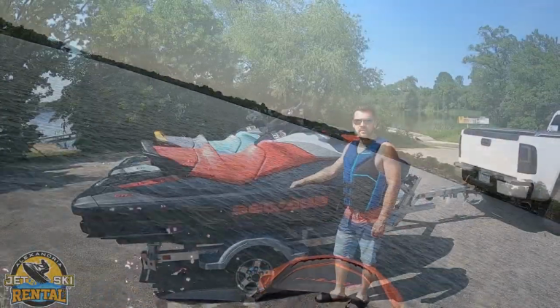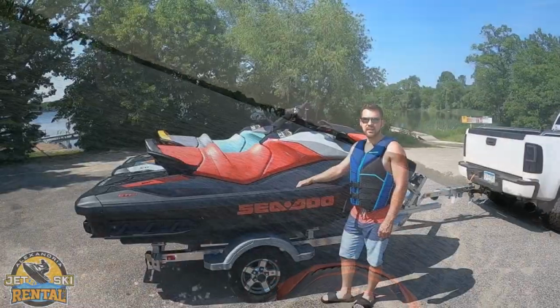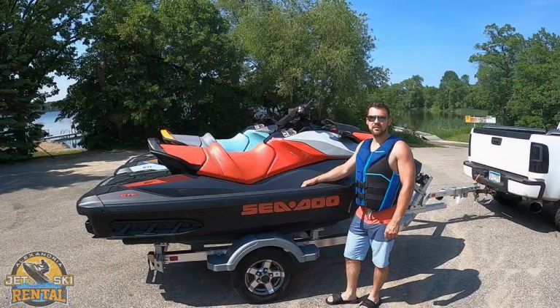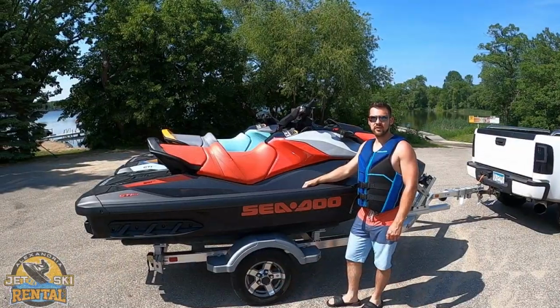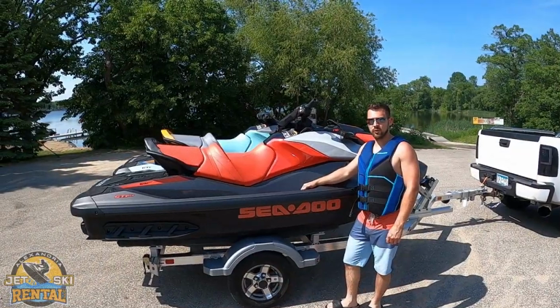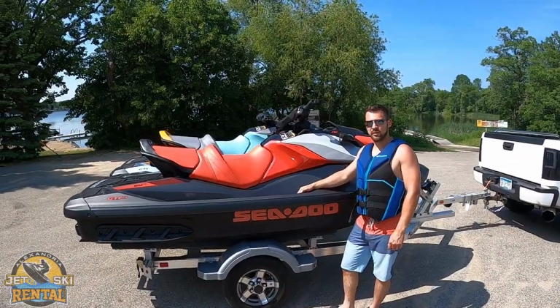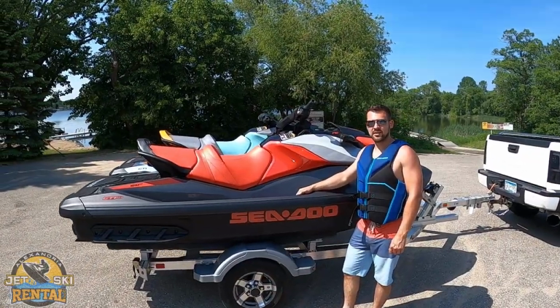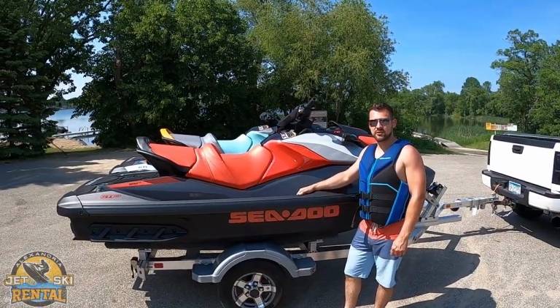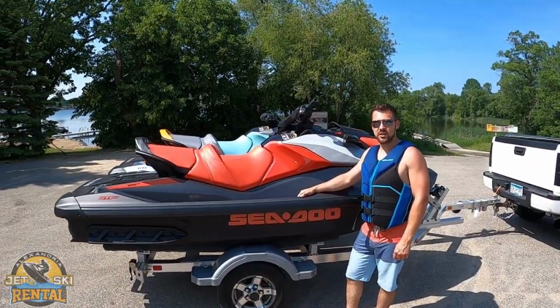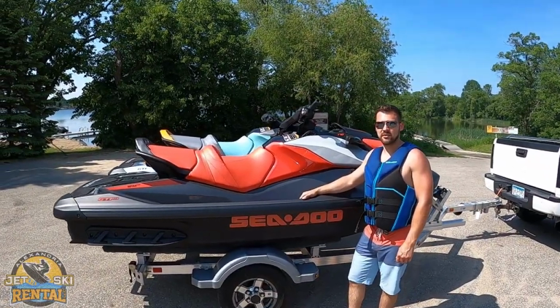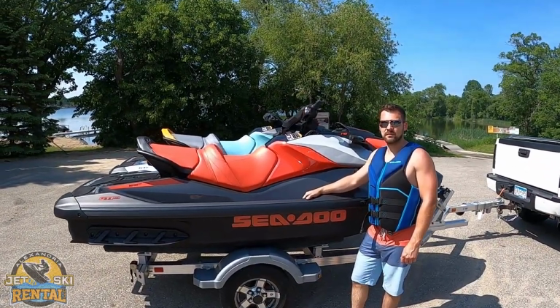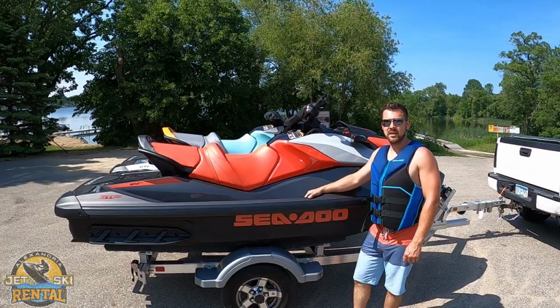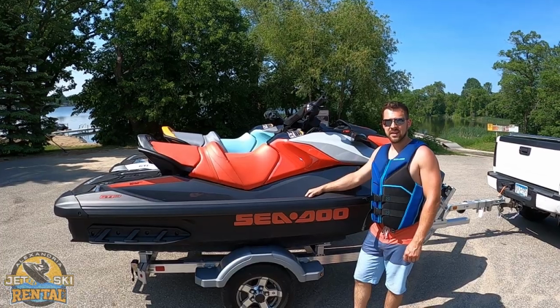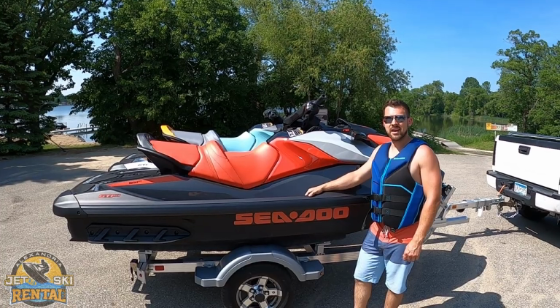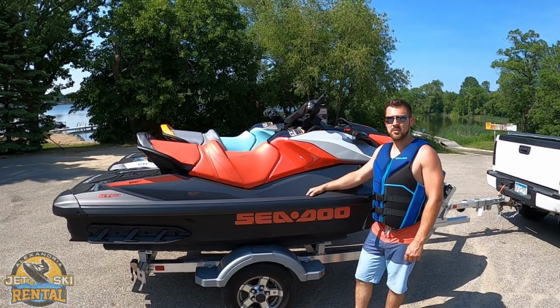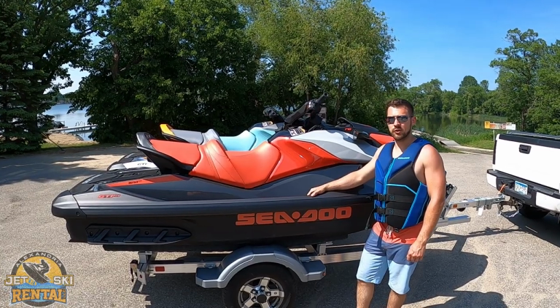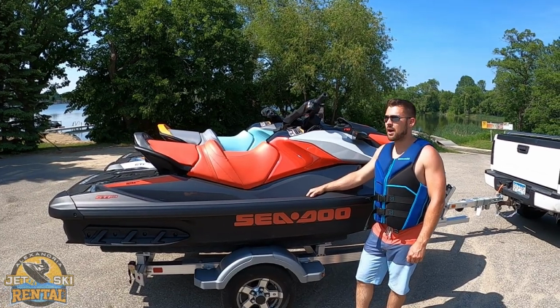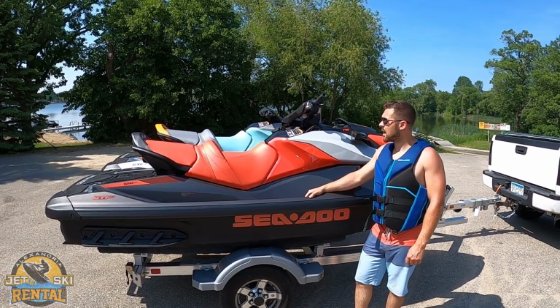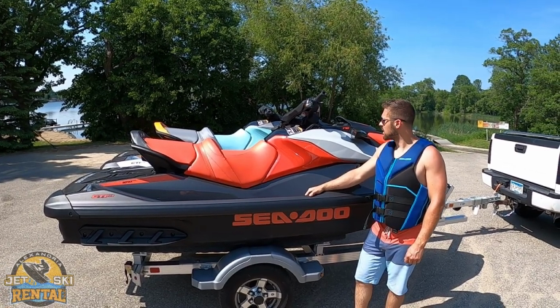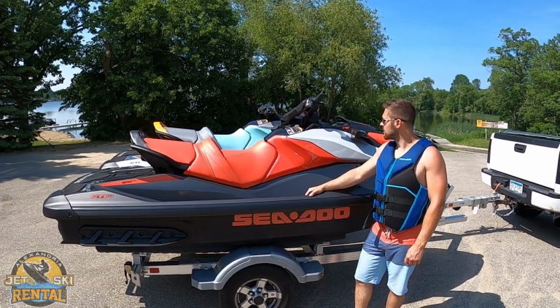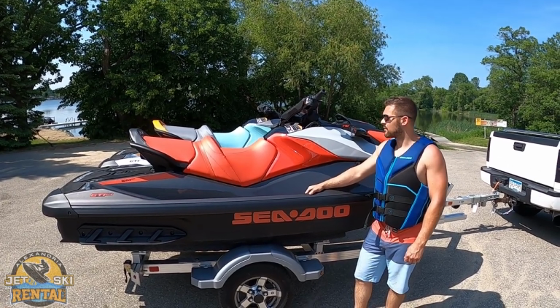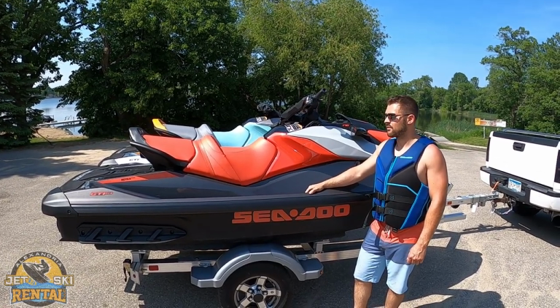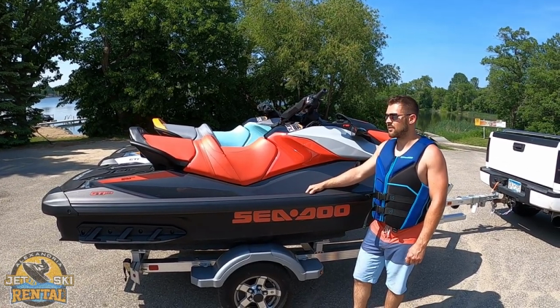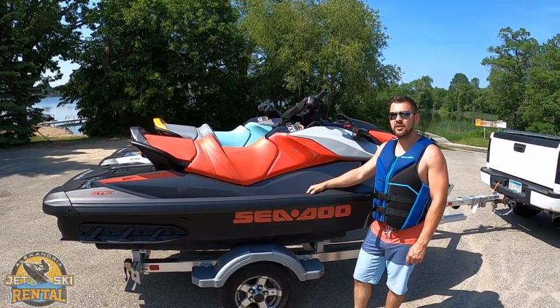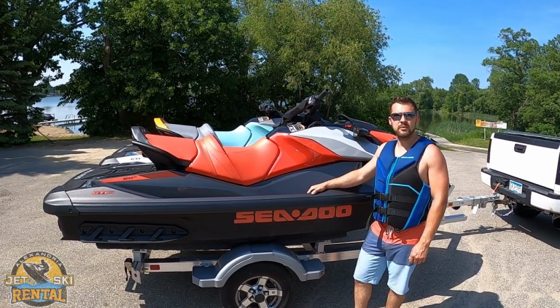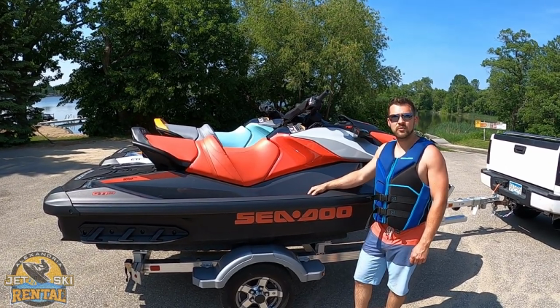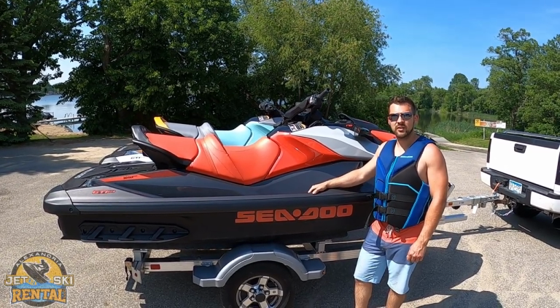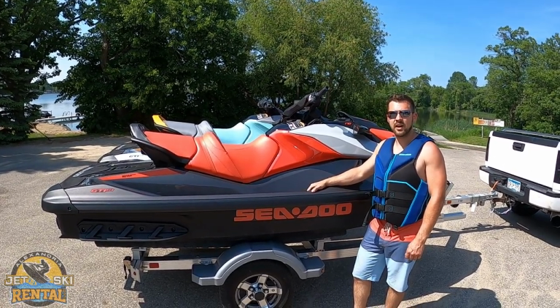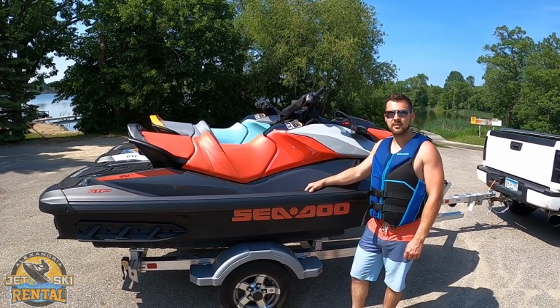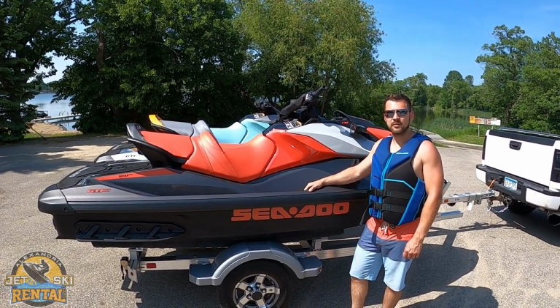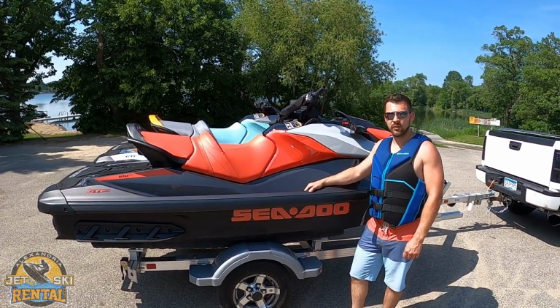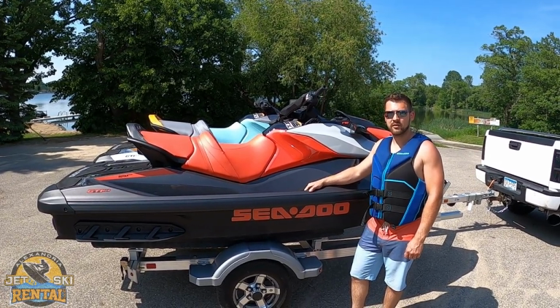Hi, this is Nolan with Alexandria Jetski Rental. Today I'm going to be showing you how to operate the Sea-Doo GTI-170.